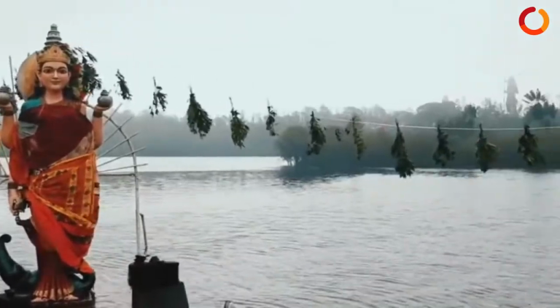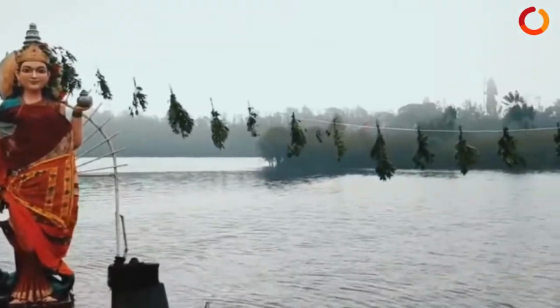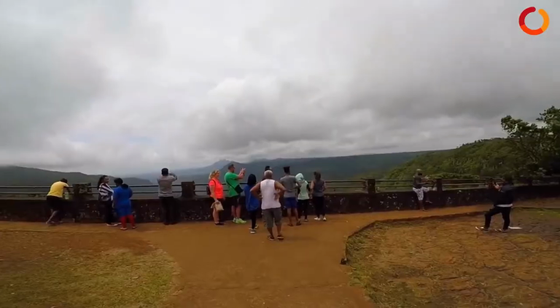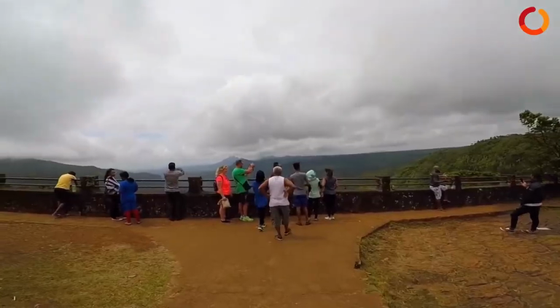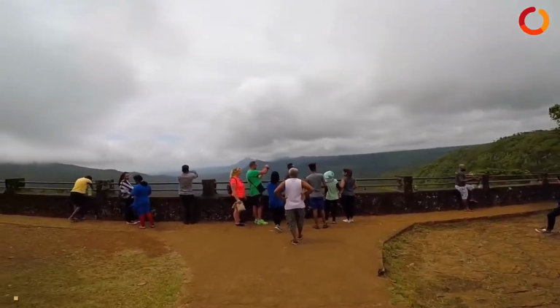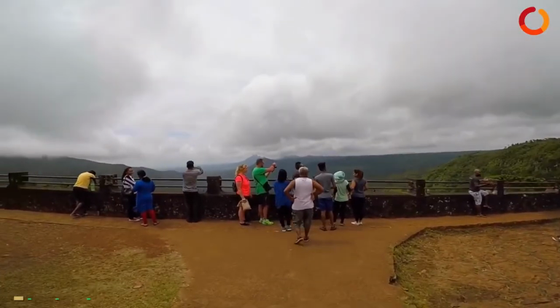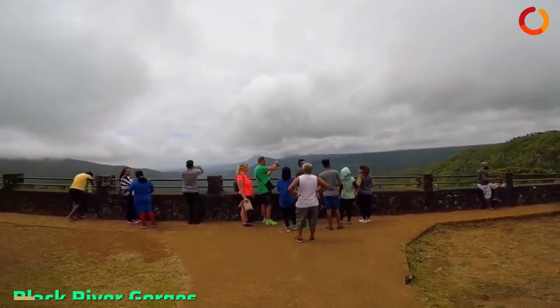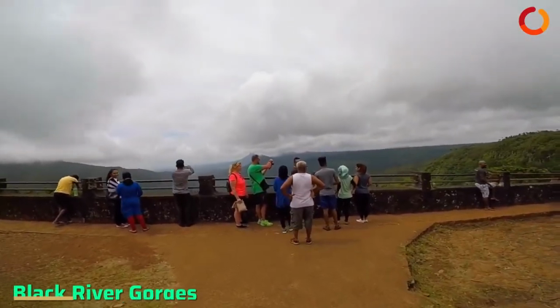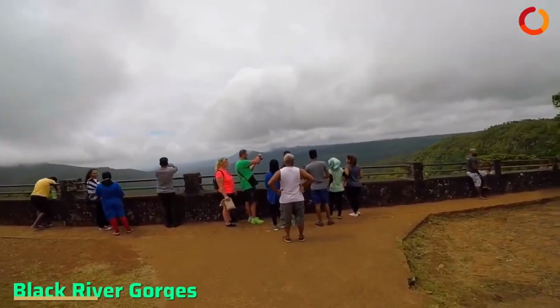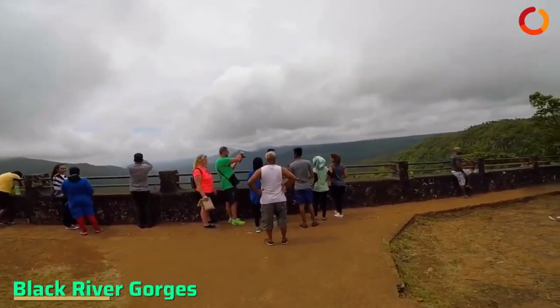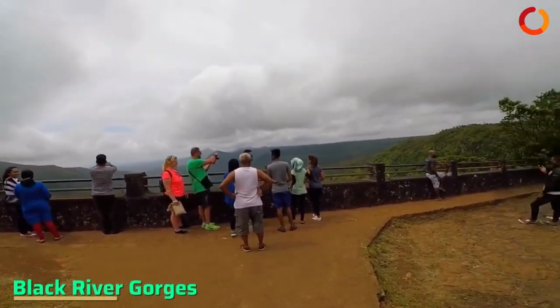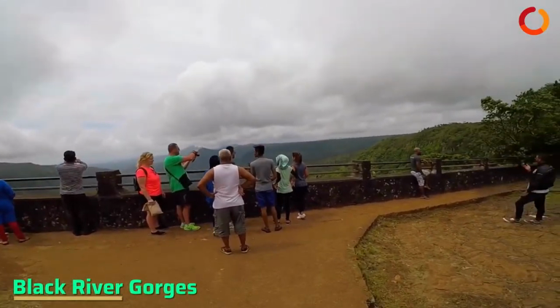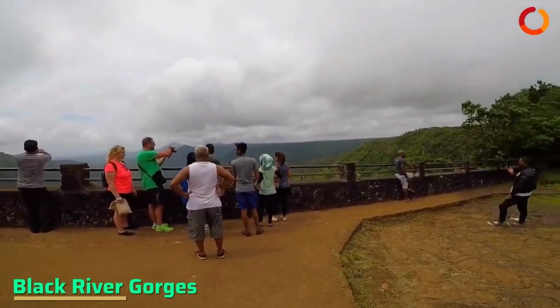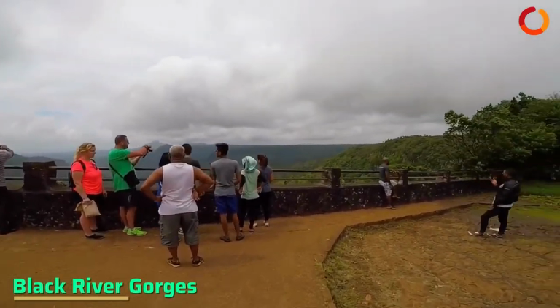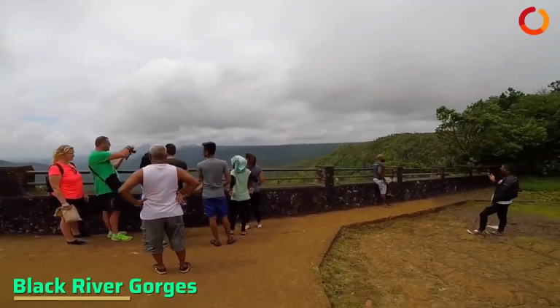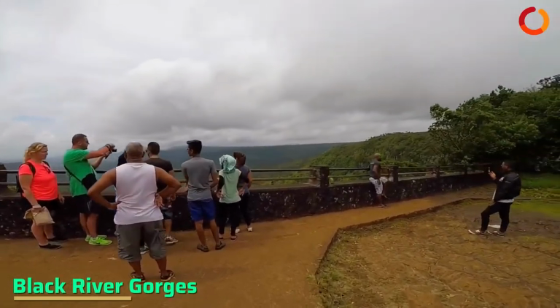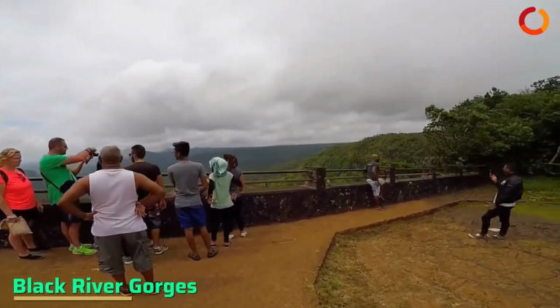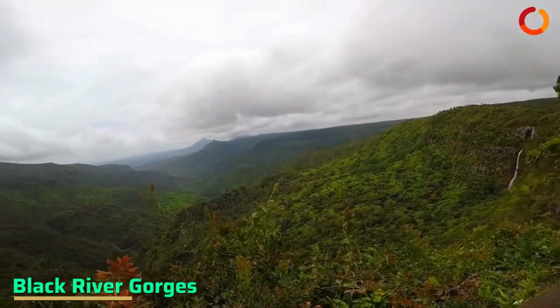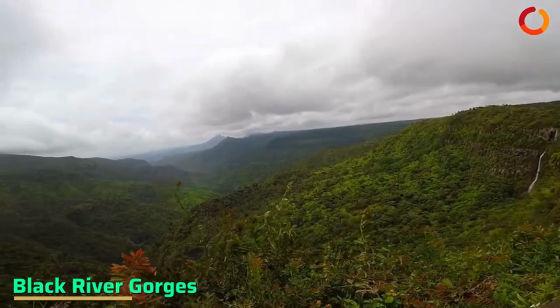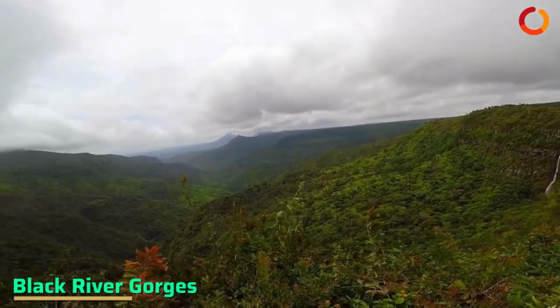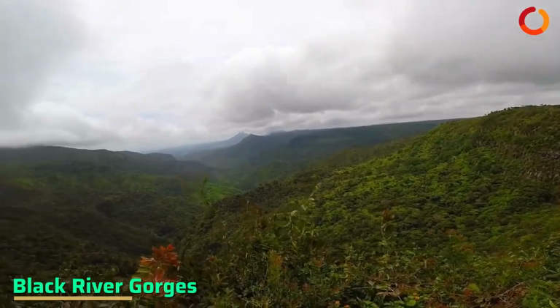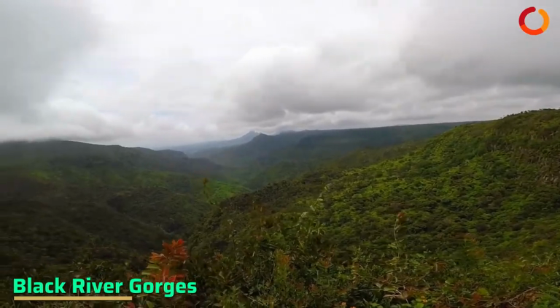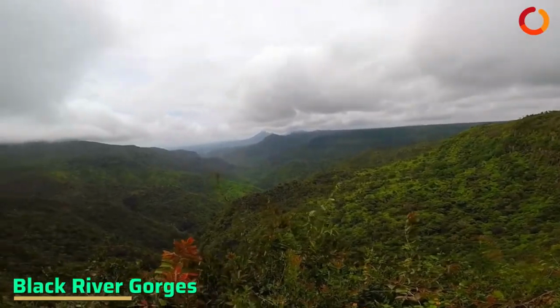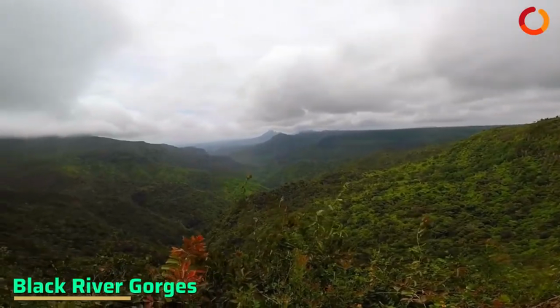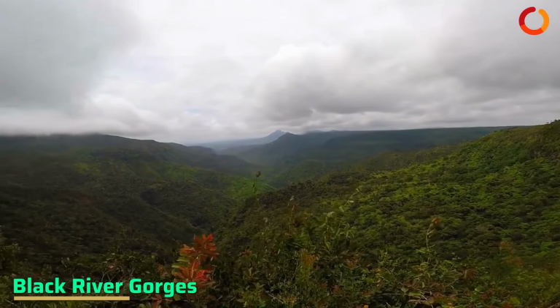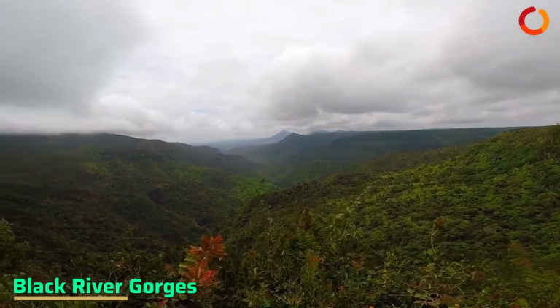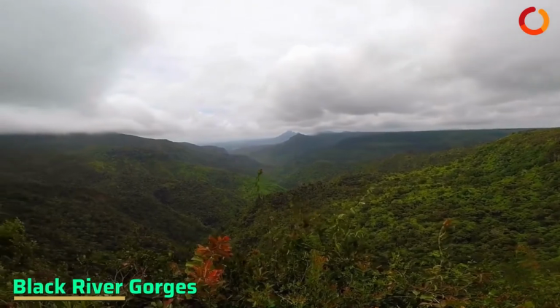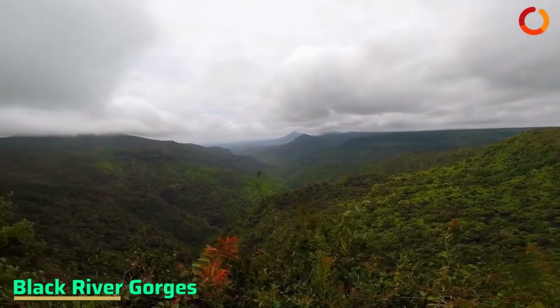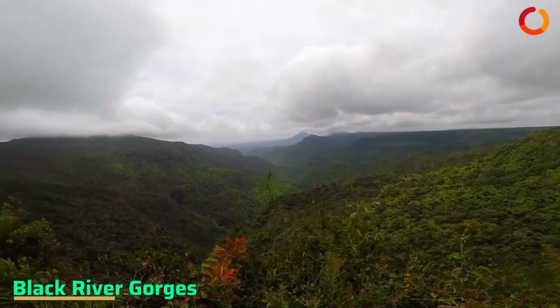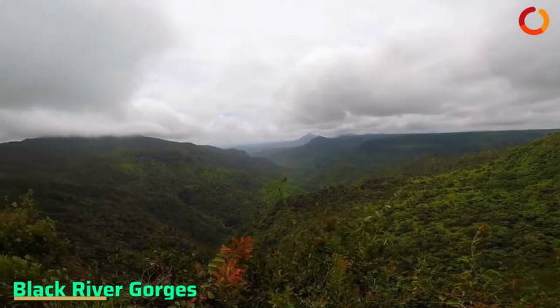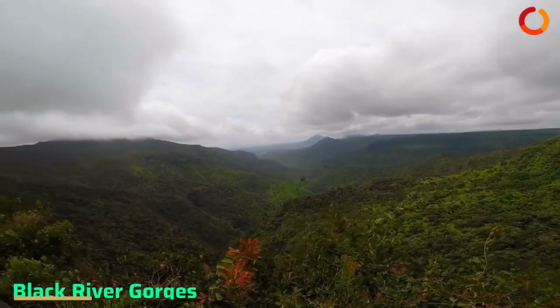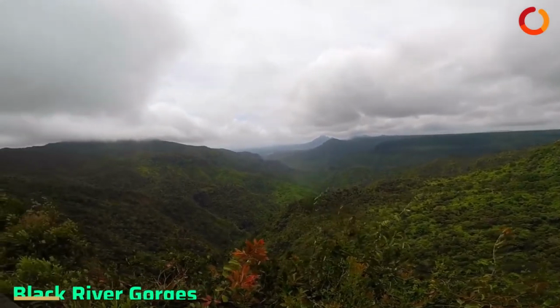Next, head to the Black River Gorges that offers a bird's eye view of the entire valley.